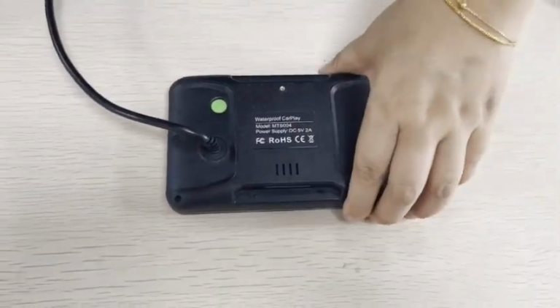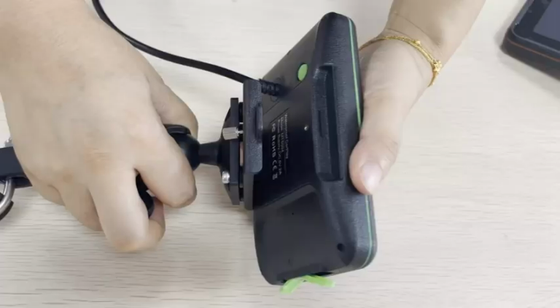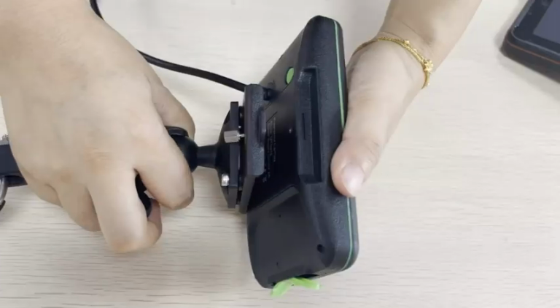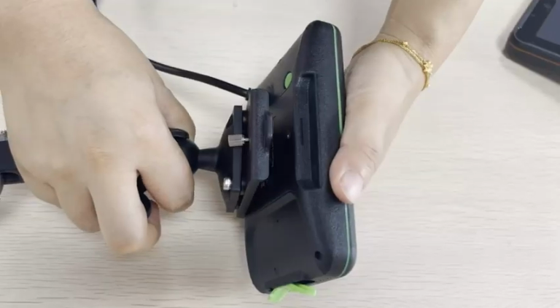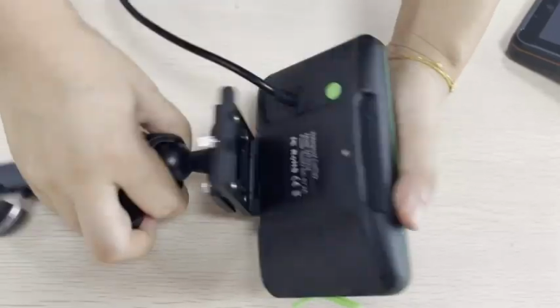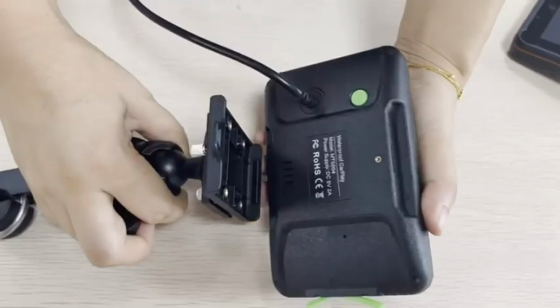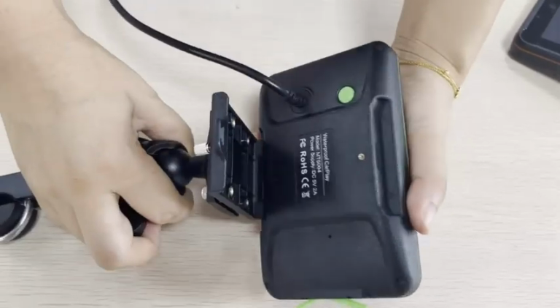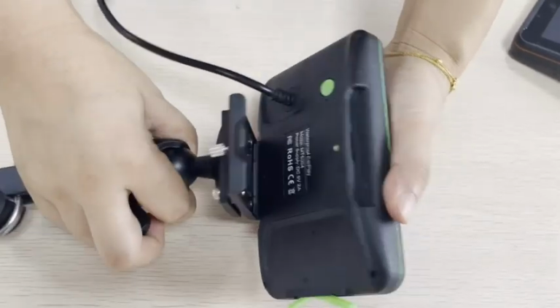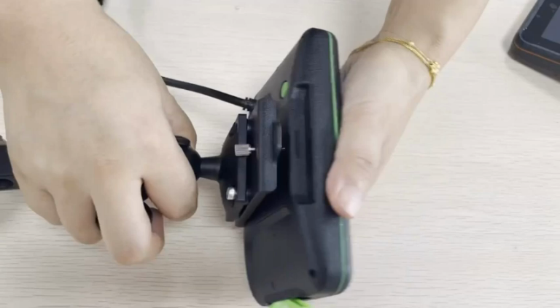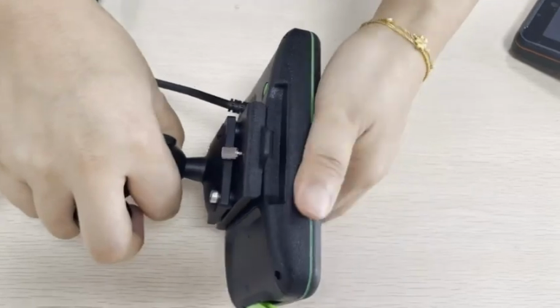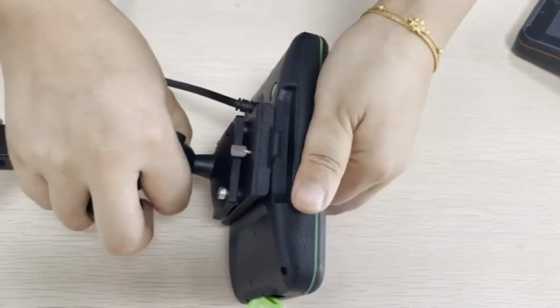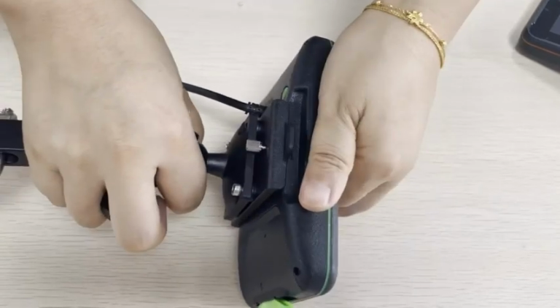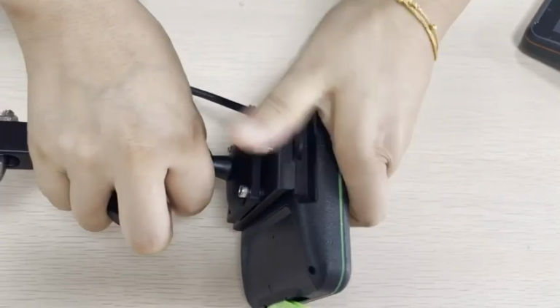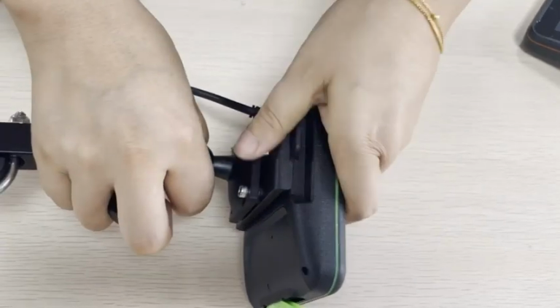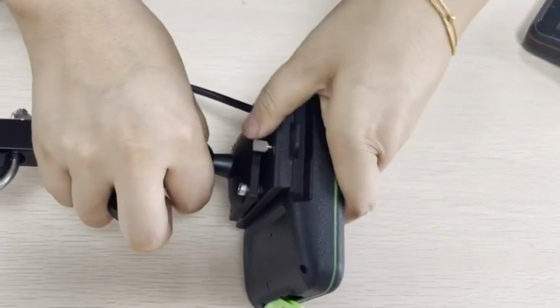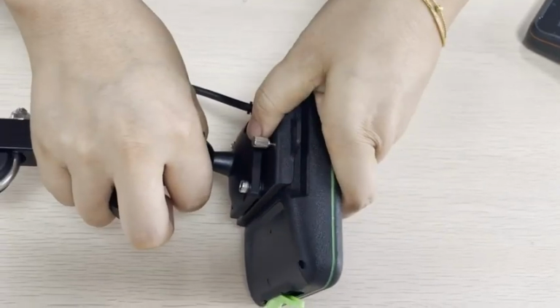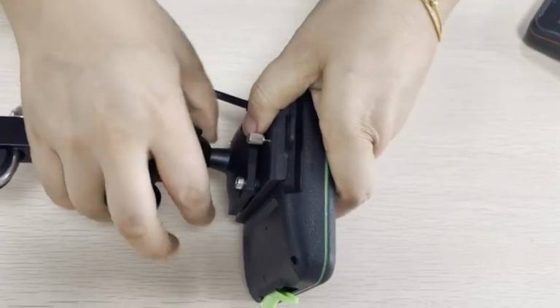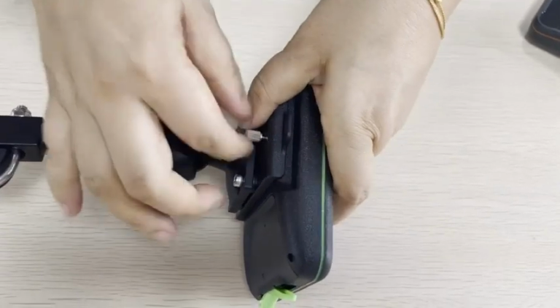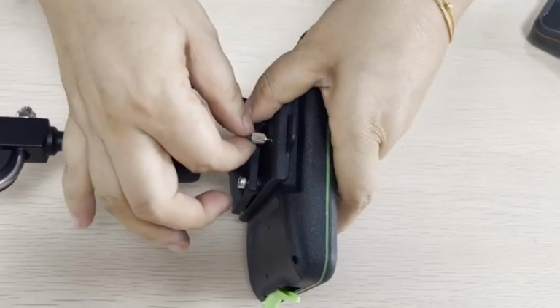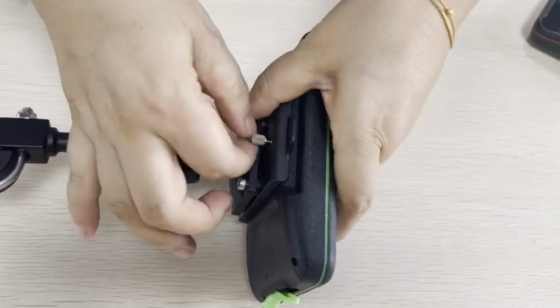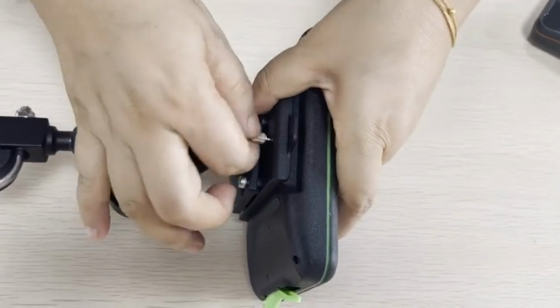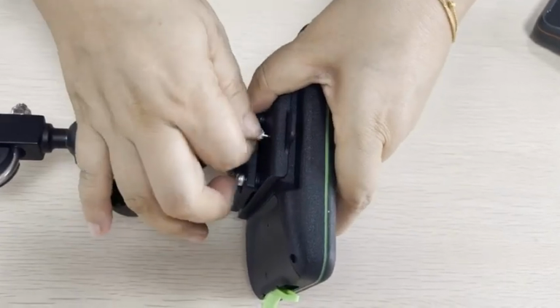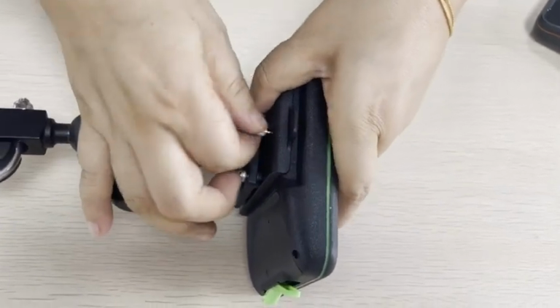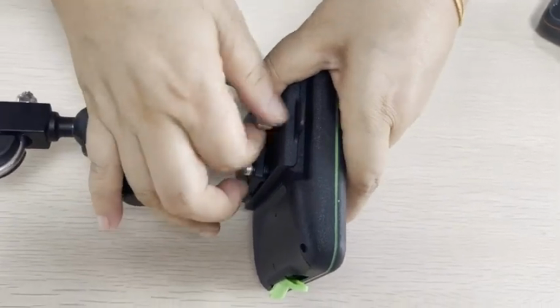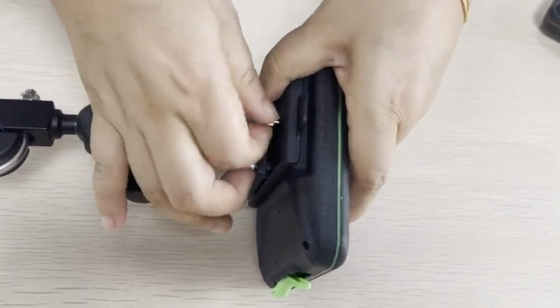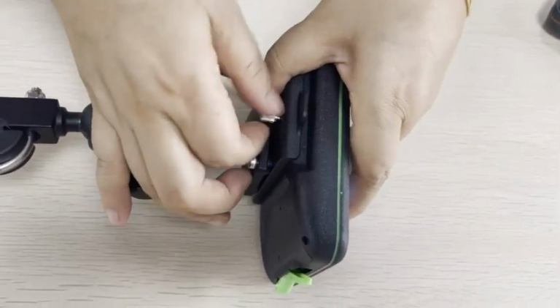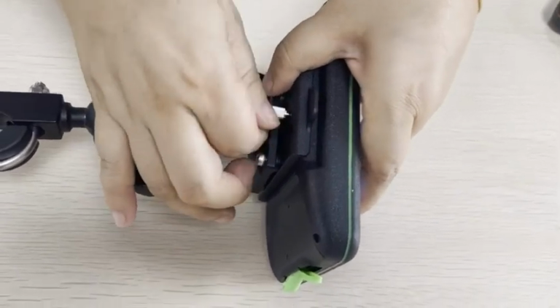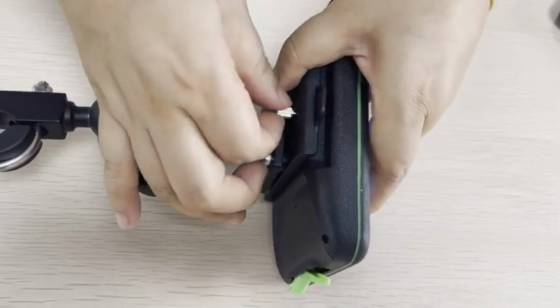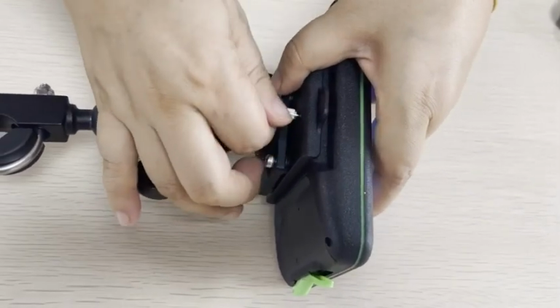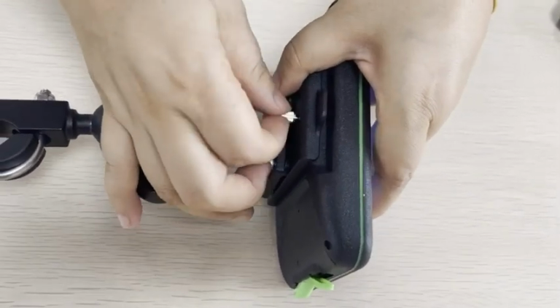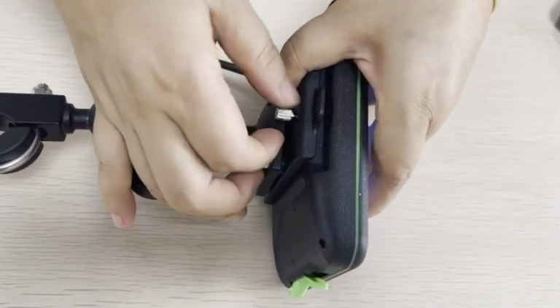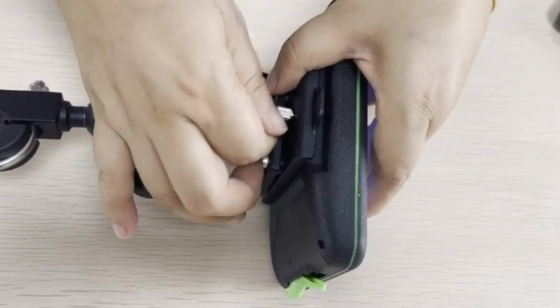Buckle the back clip onto the machine, tighten the screws, and it is ready to be installed on the motorcycle.